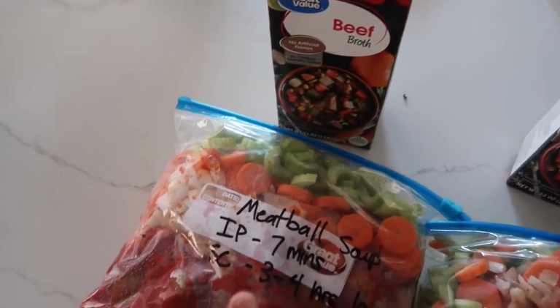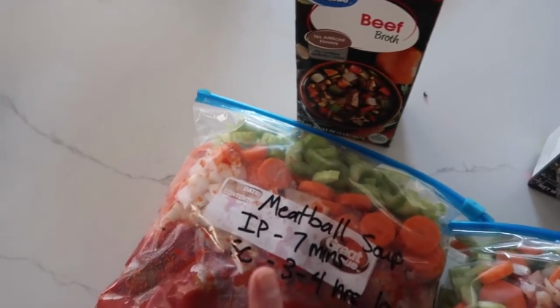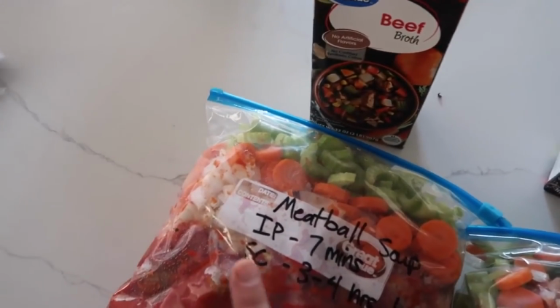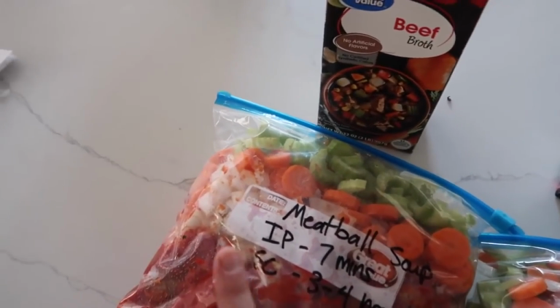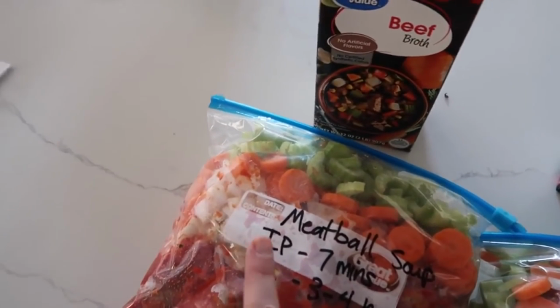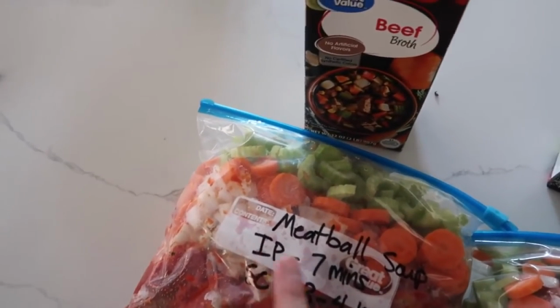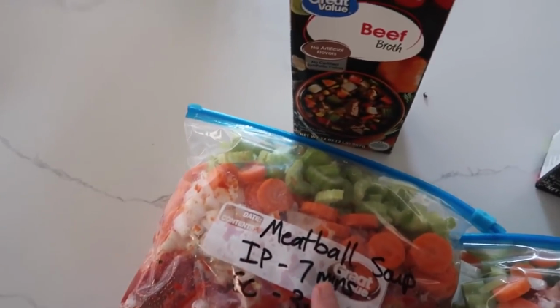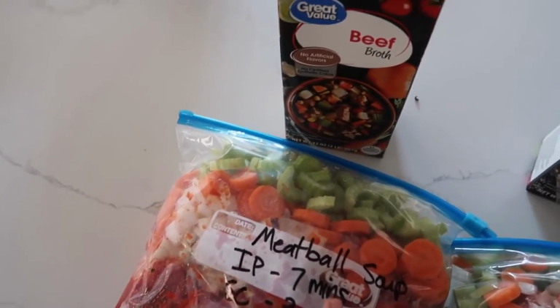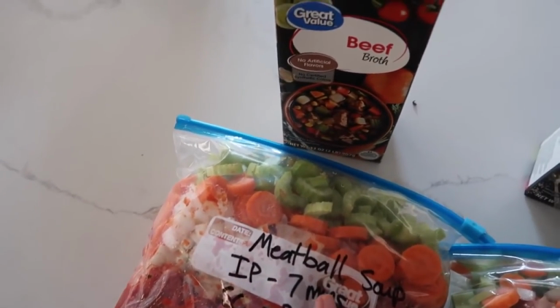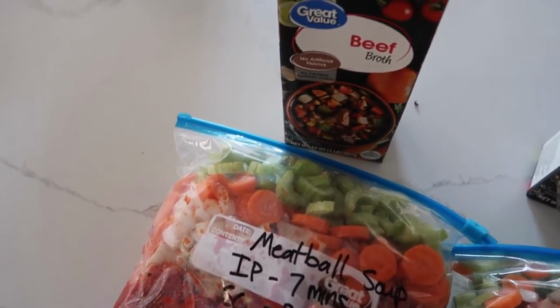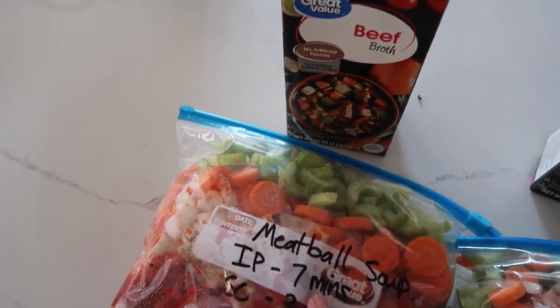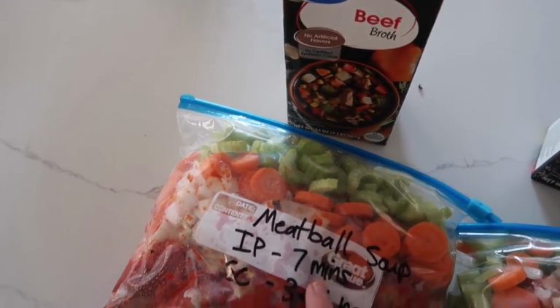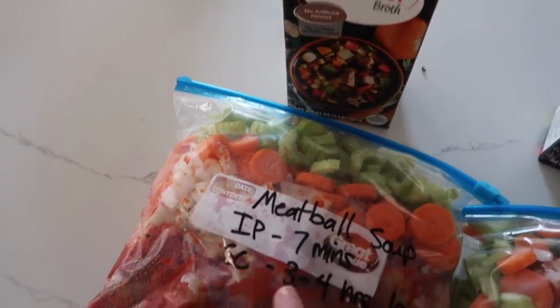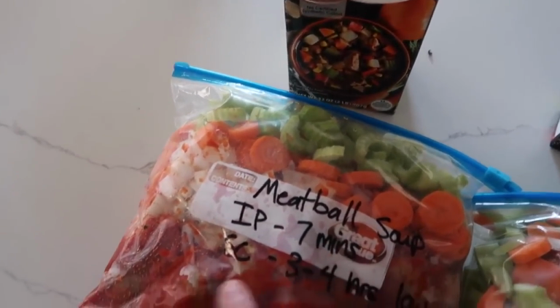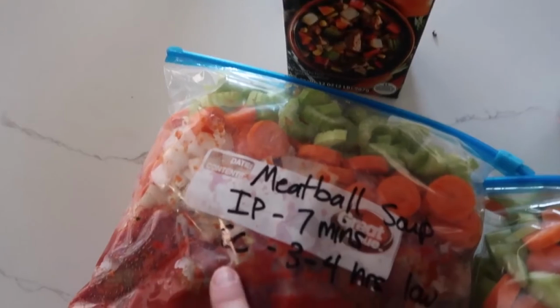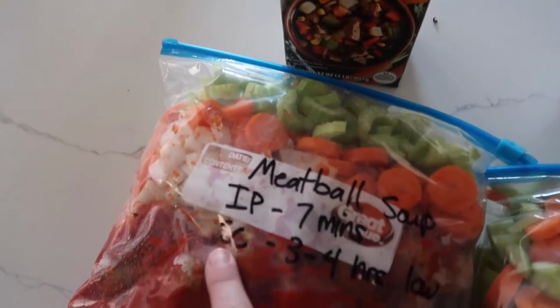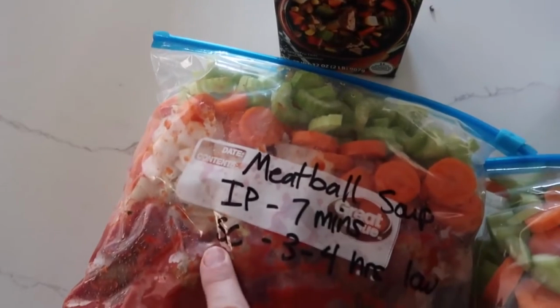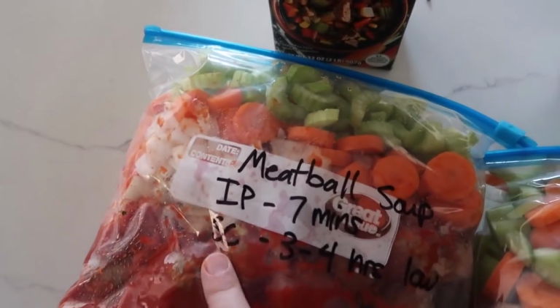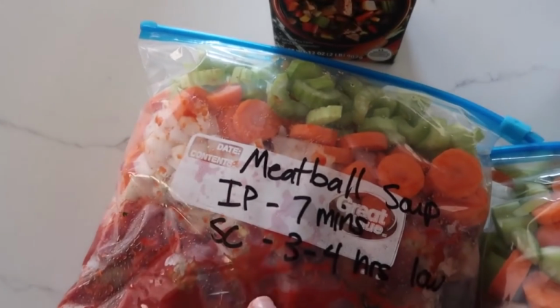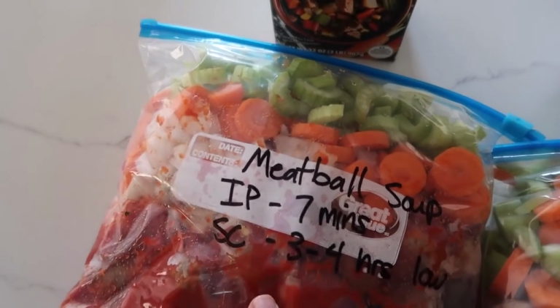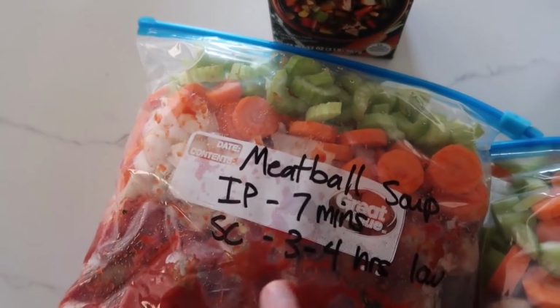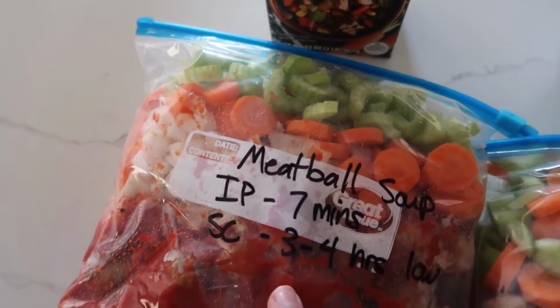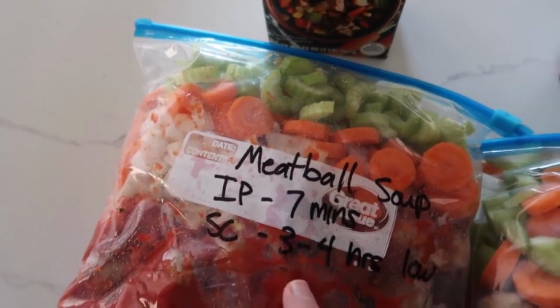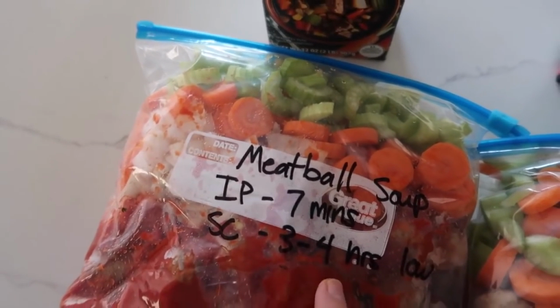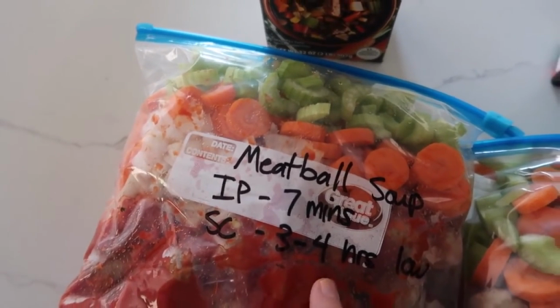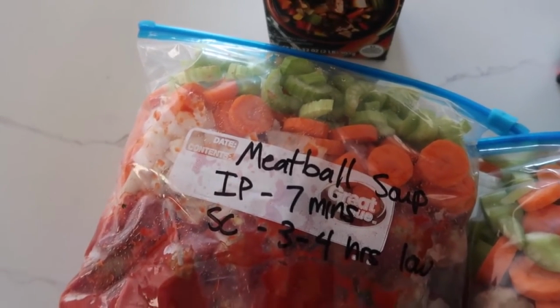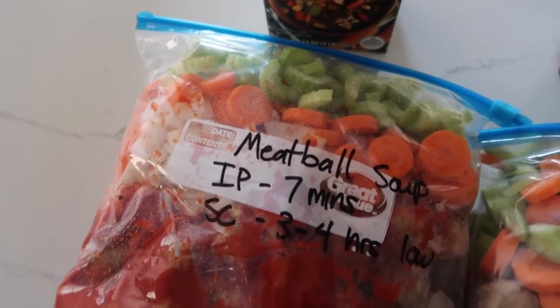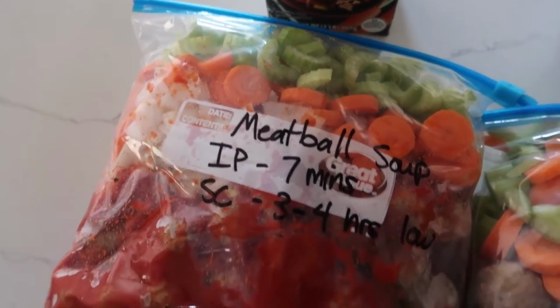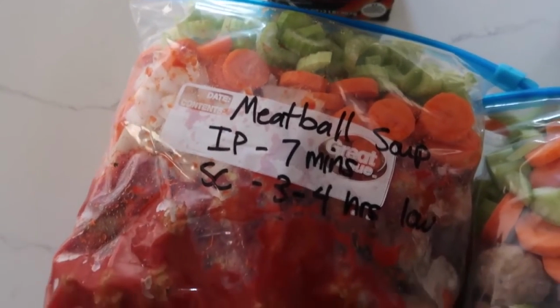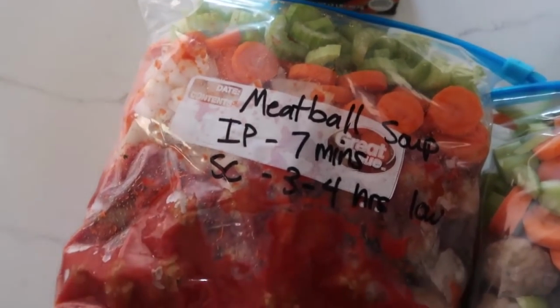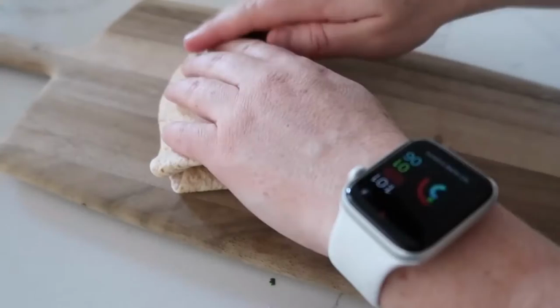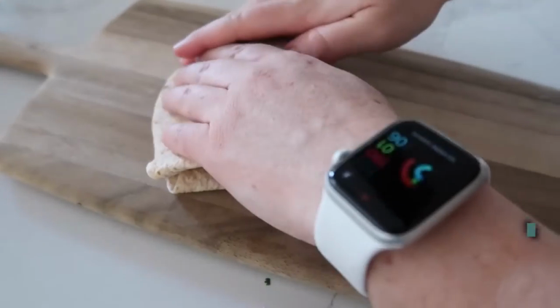If you're doing an Instant Pot, it needs to cook for seven minutes. If you're doing your slow cooker, it's about three to four hours on low.